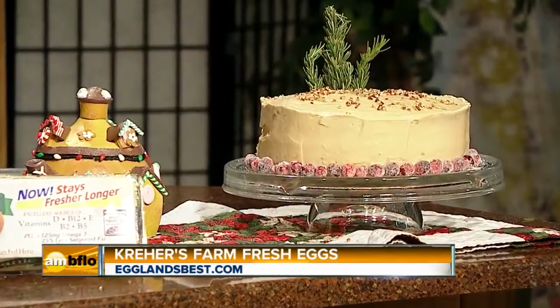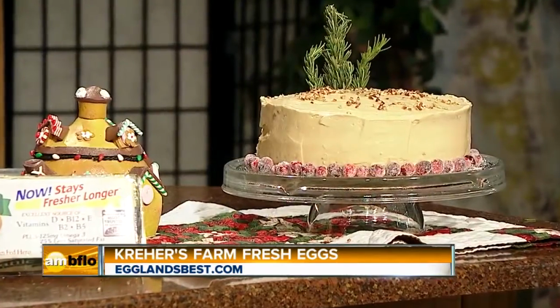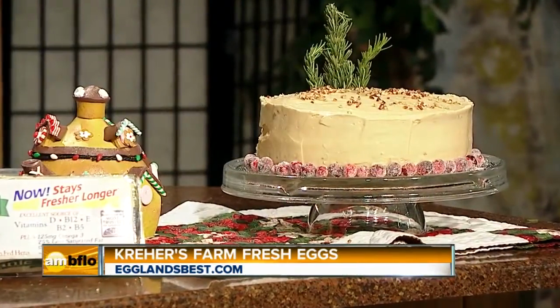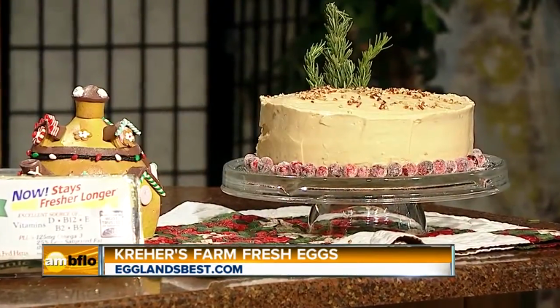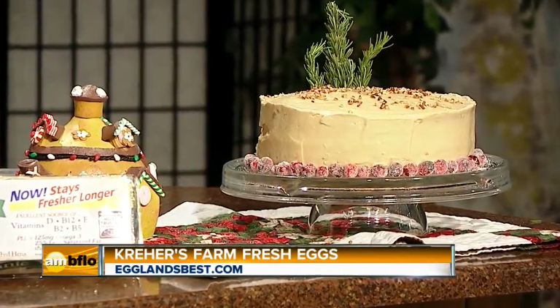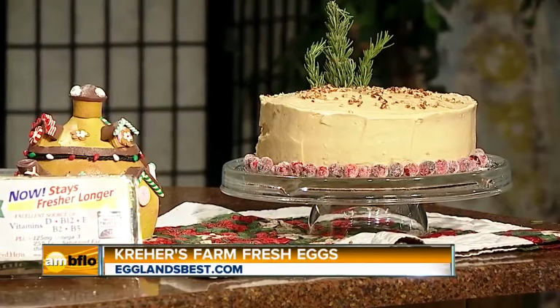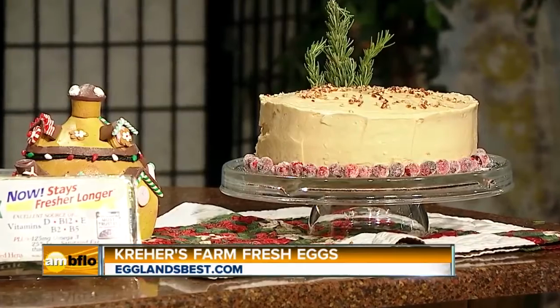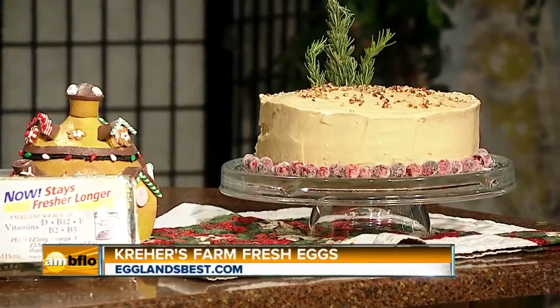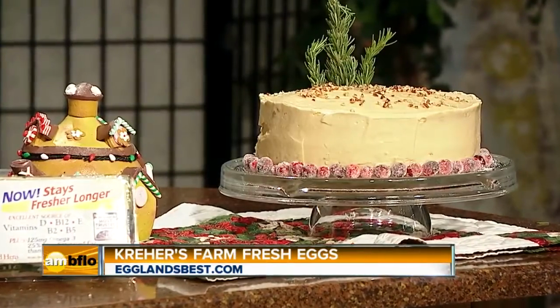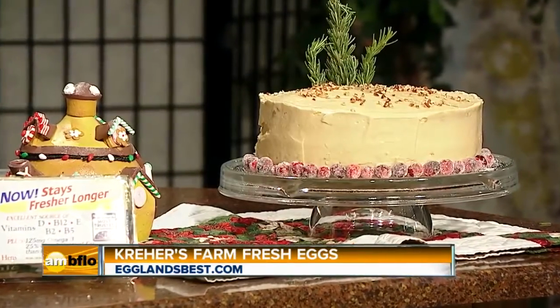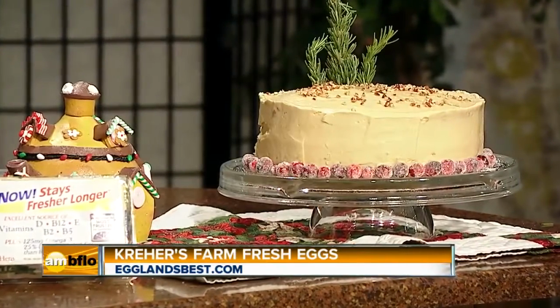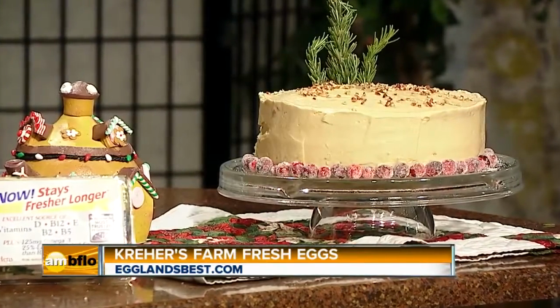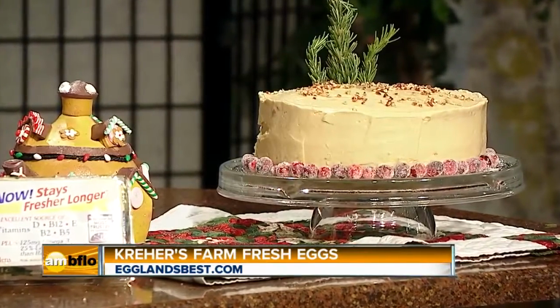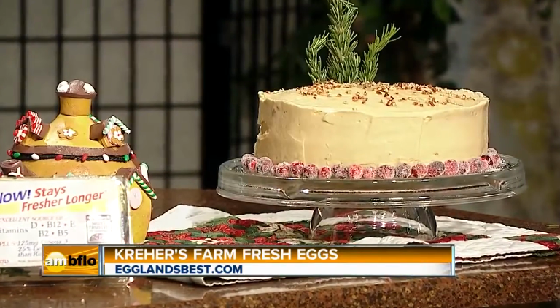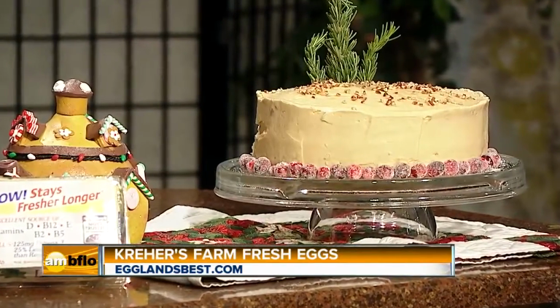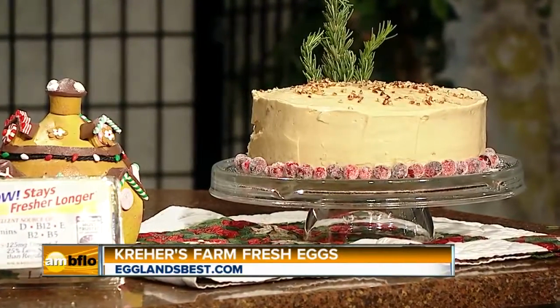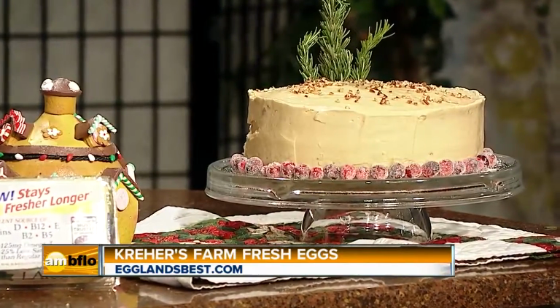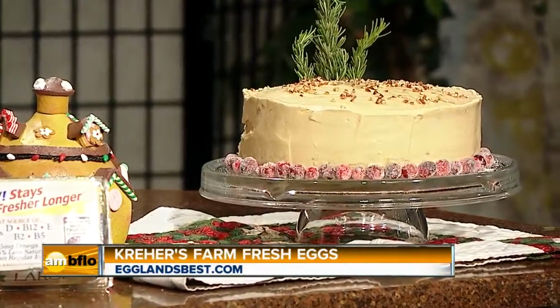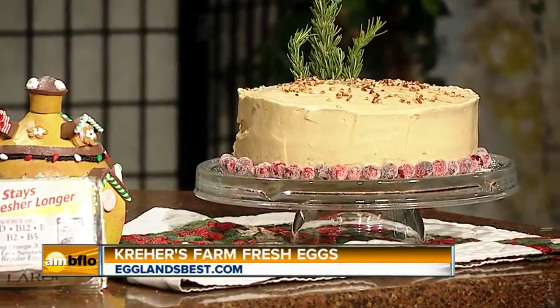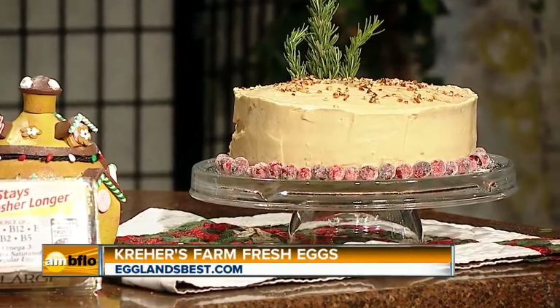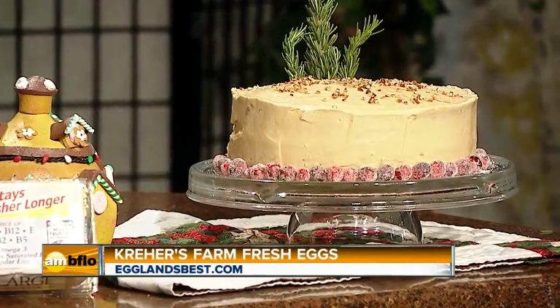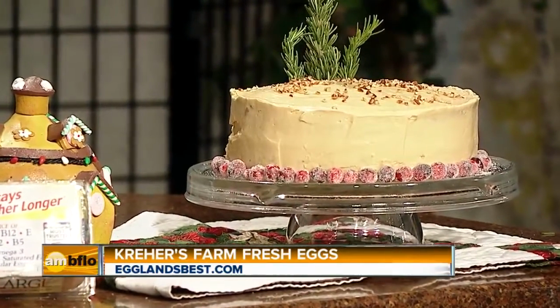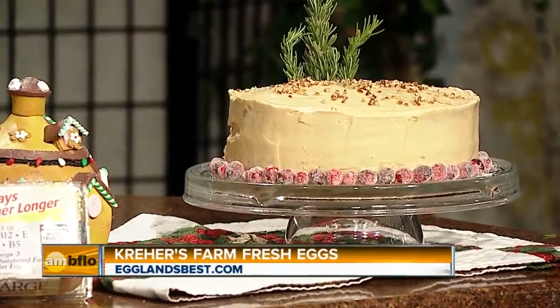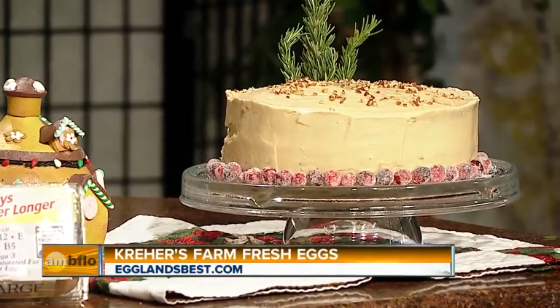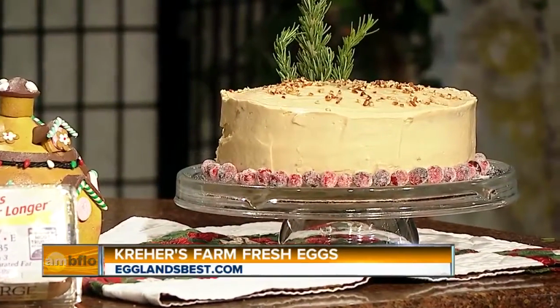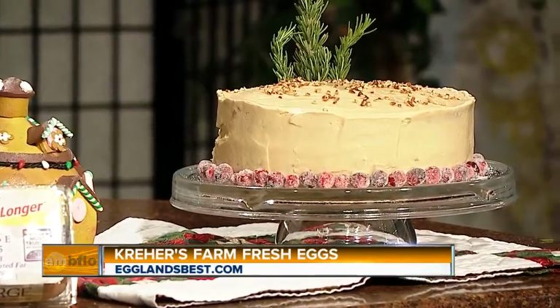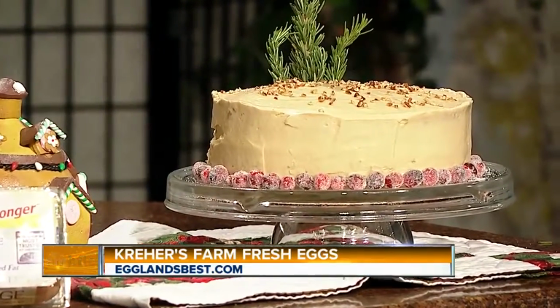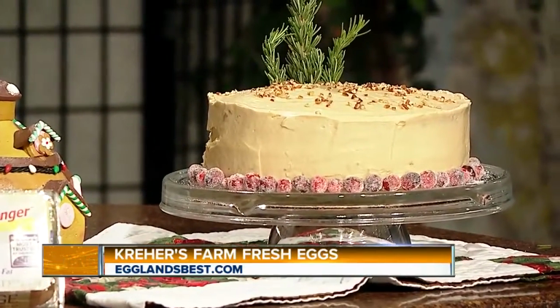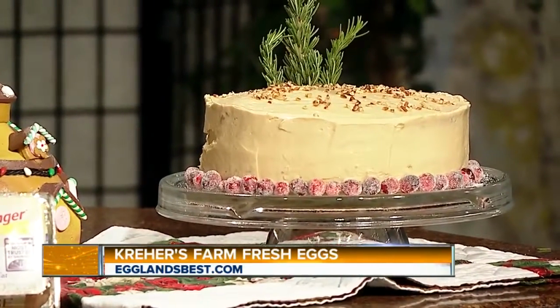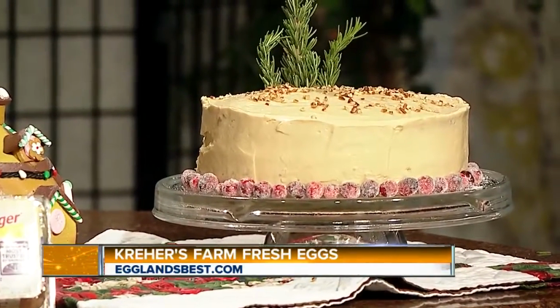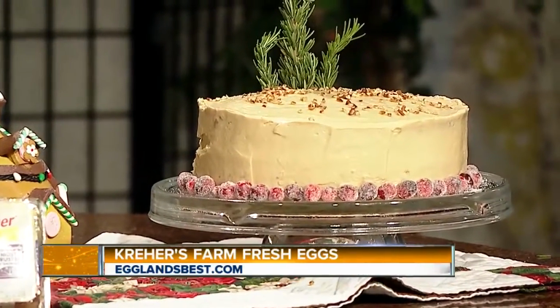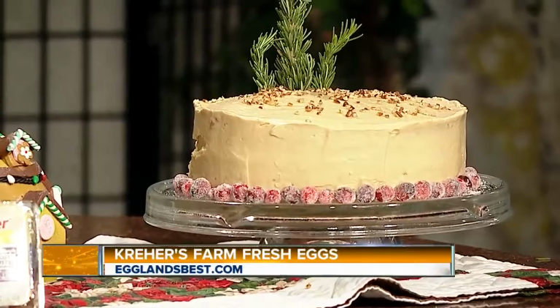Congratulations on 25 years. That's a lot of eggs, a lot of chickens. It sure is a long time.